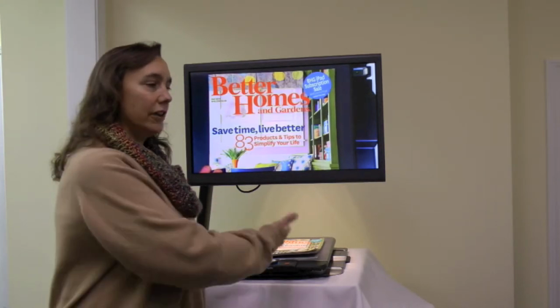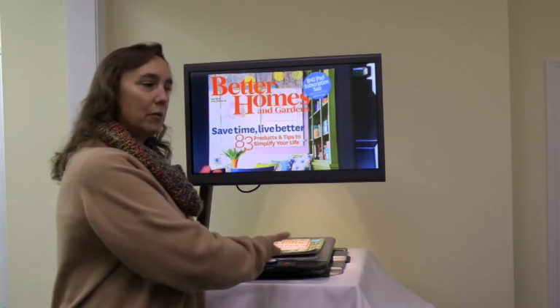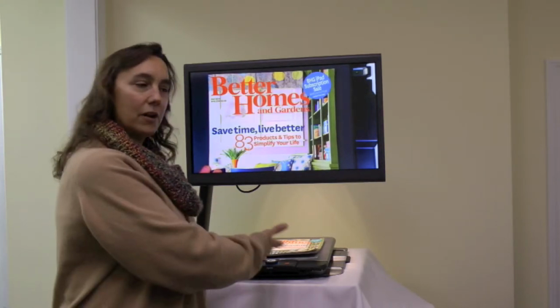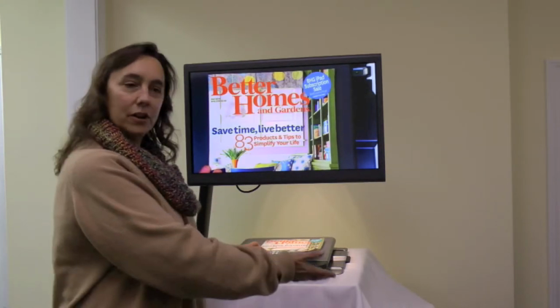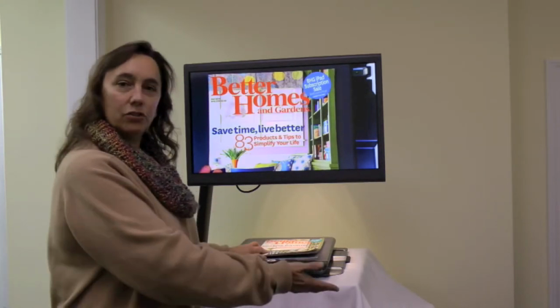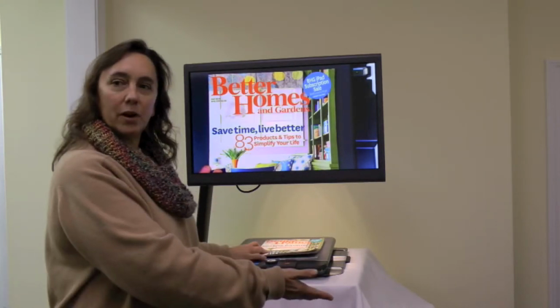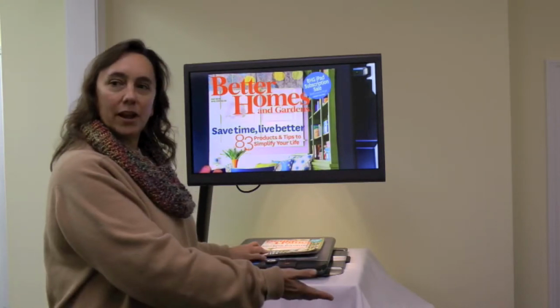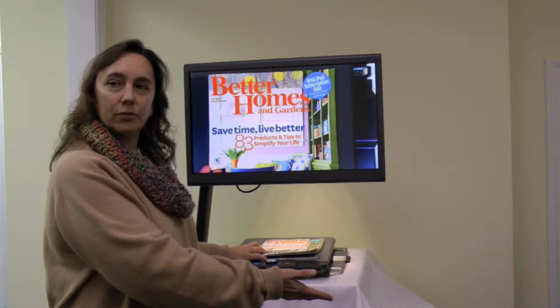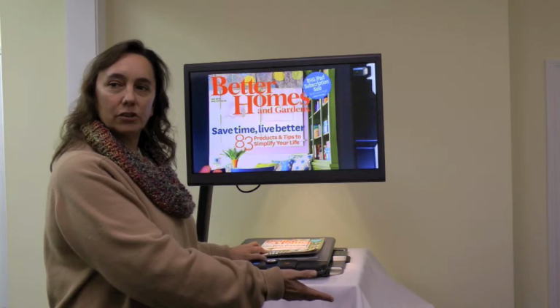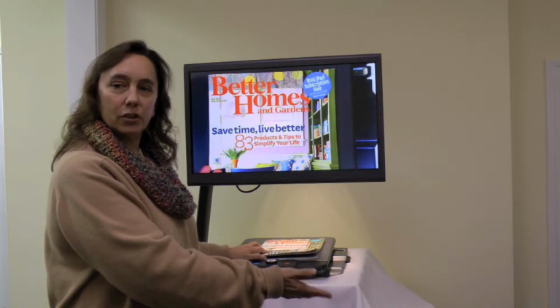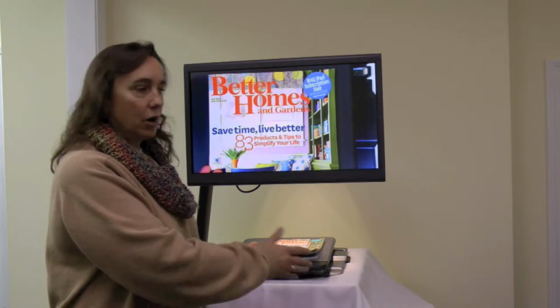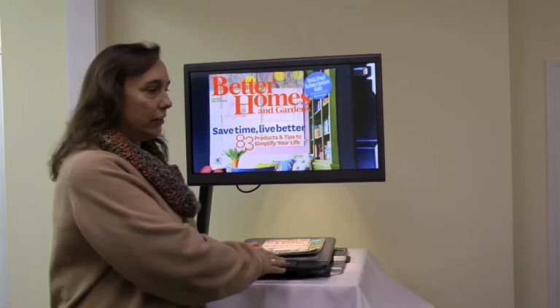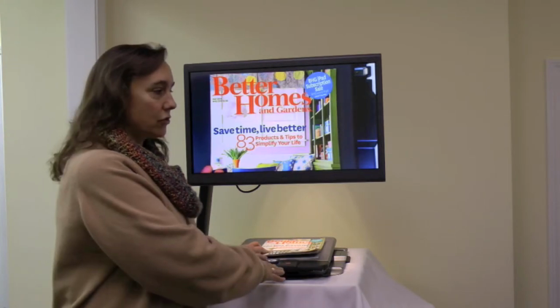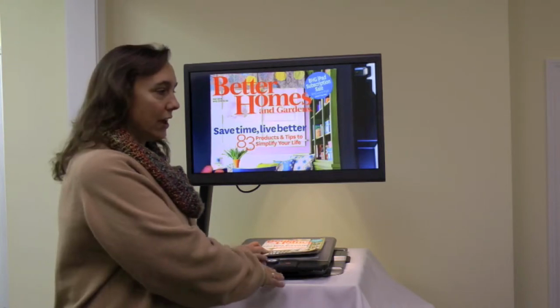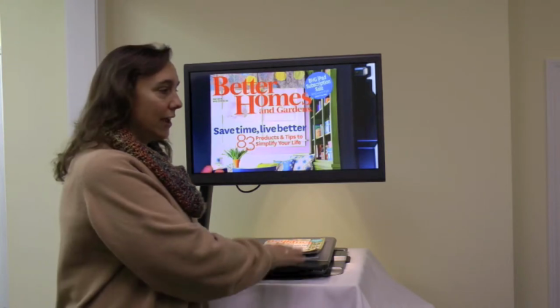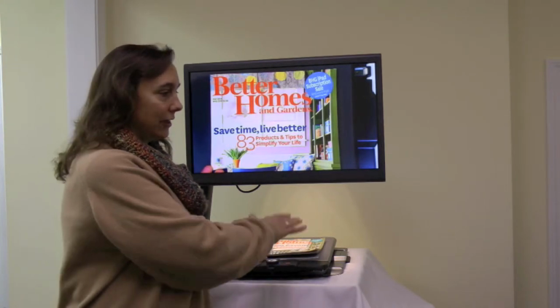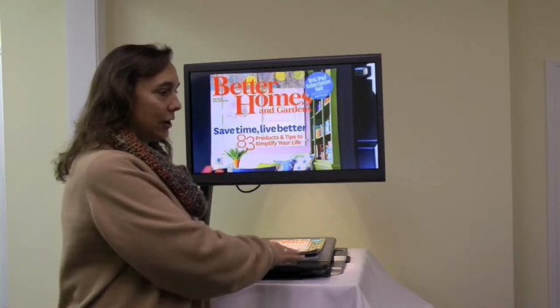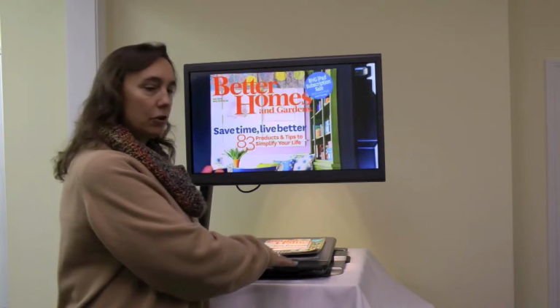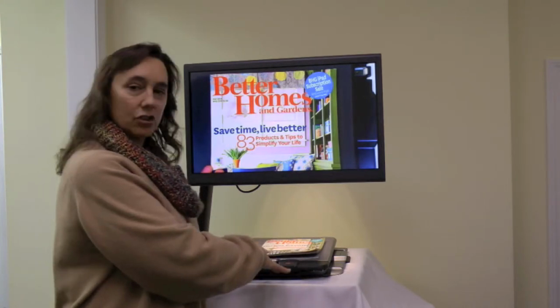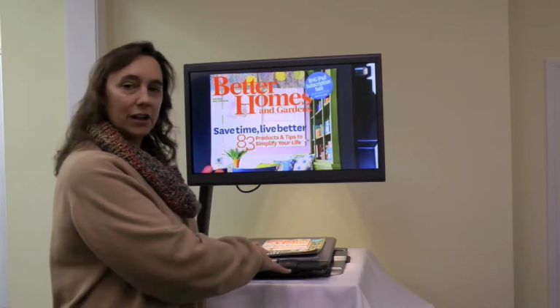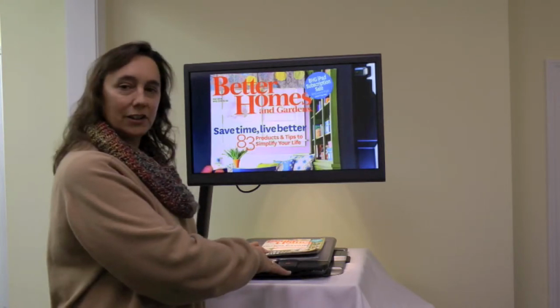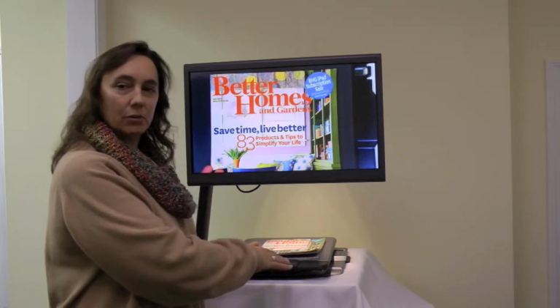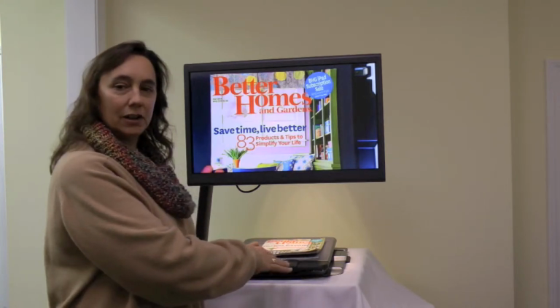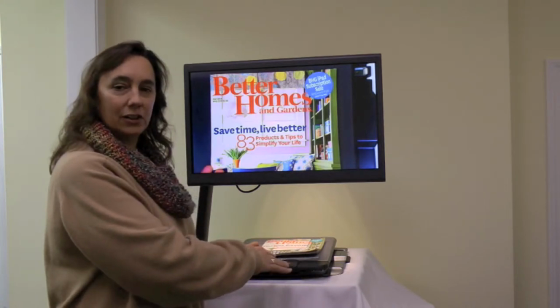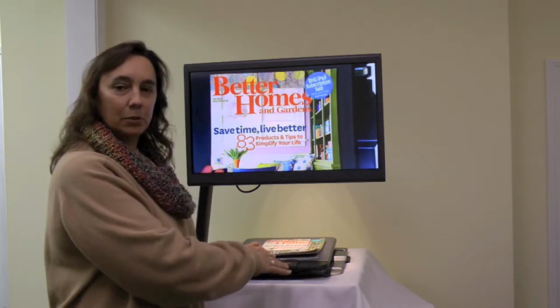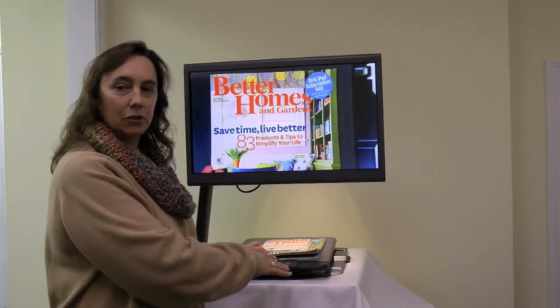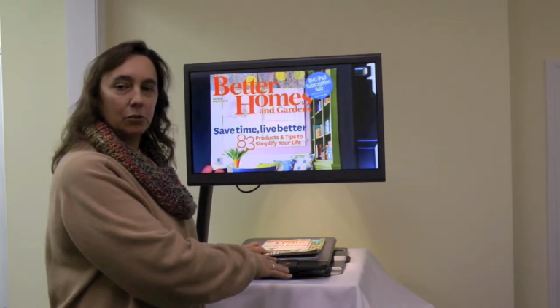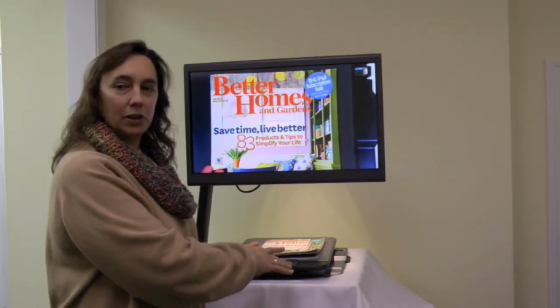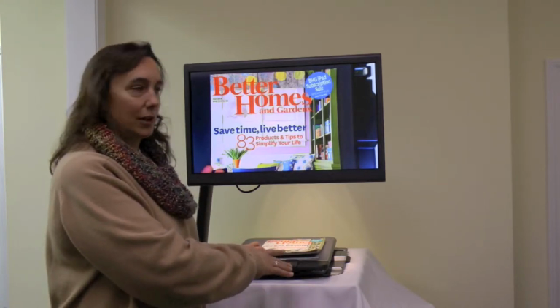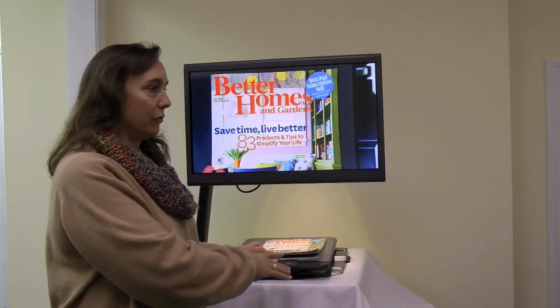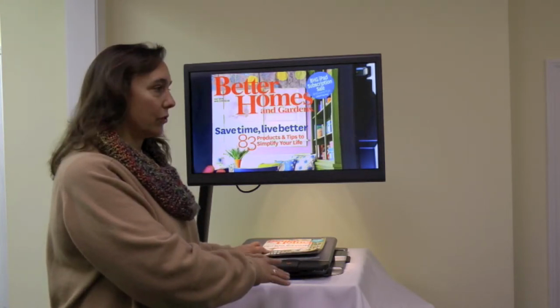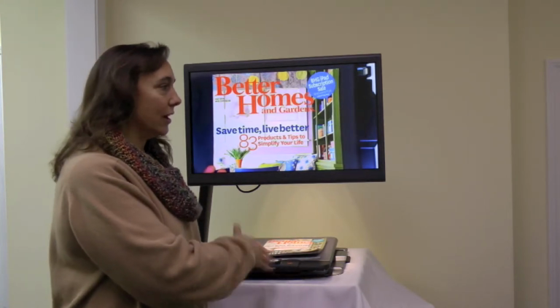You lay whatever it is you want to have read to you on the tray. The camera is shining down, ready to take a picture when you tap the screen.